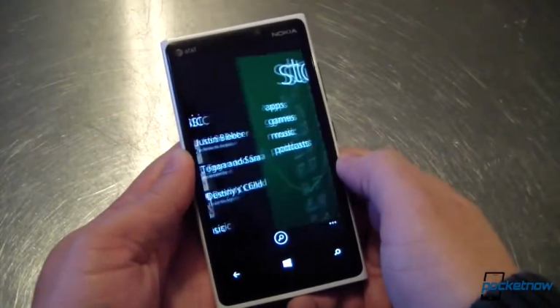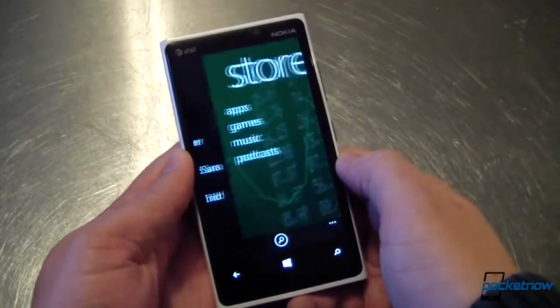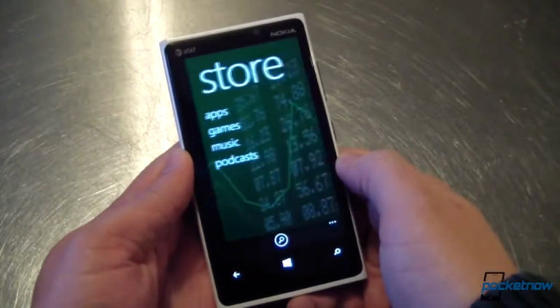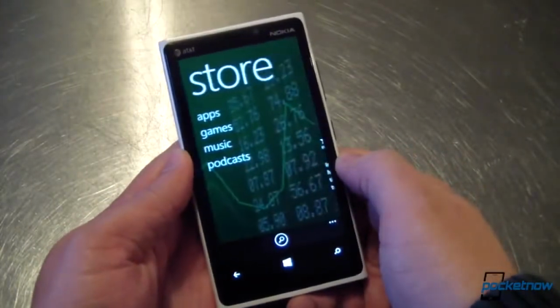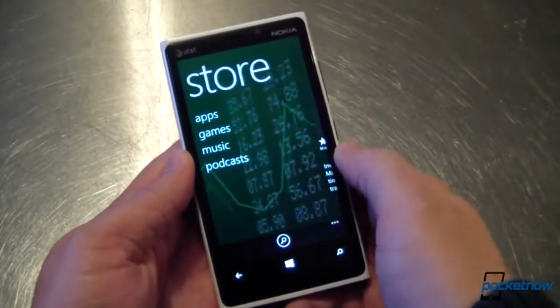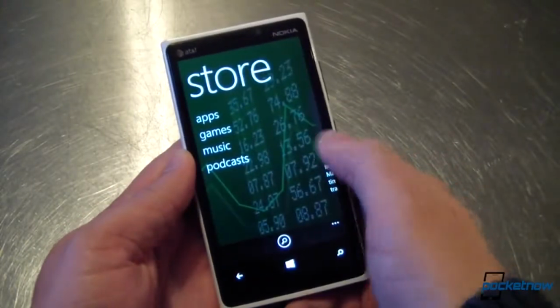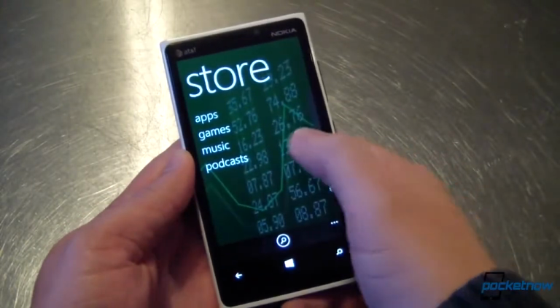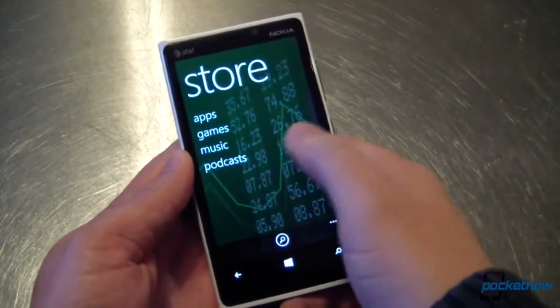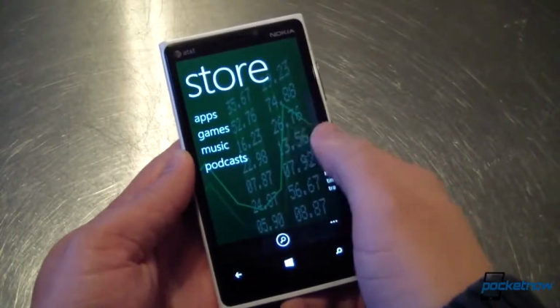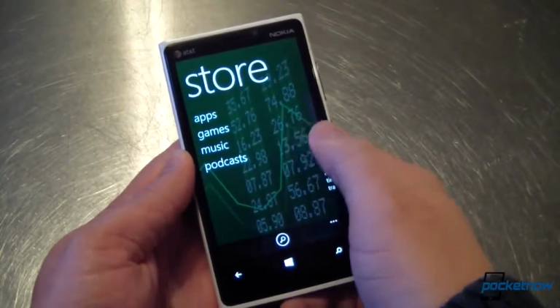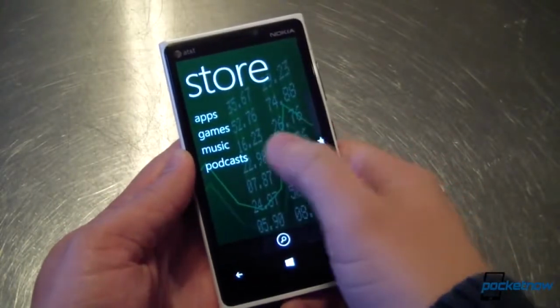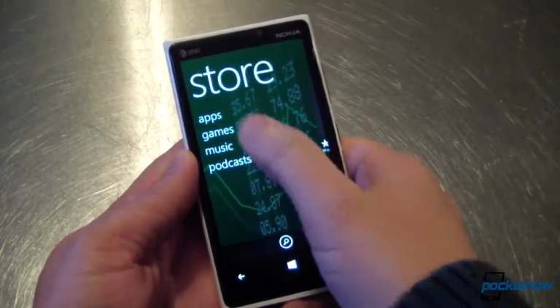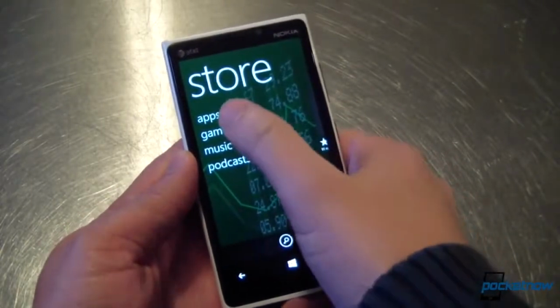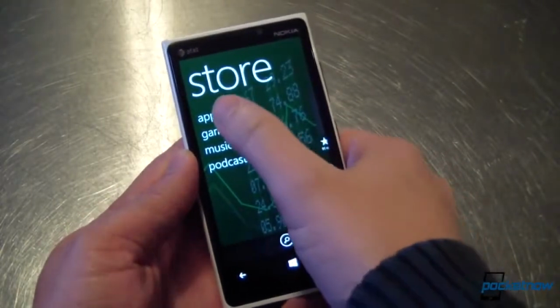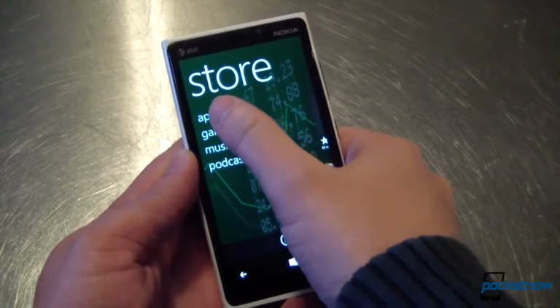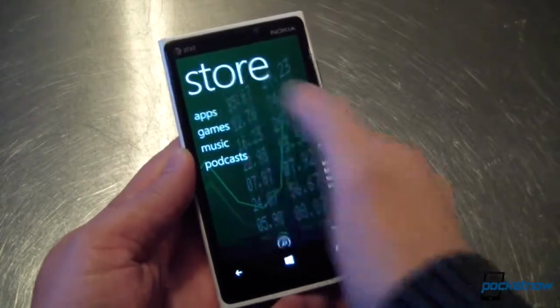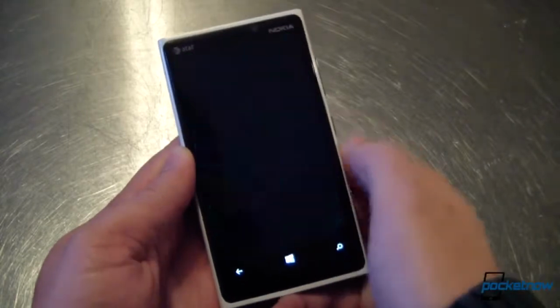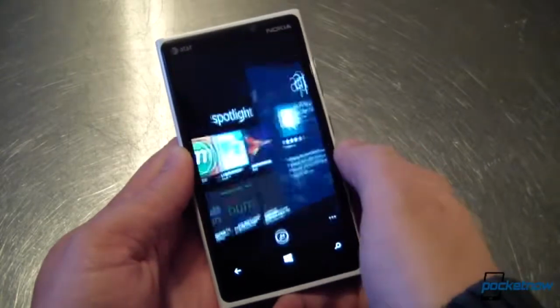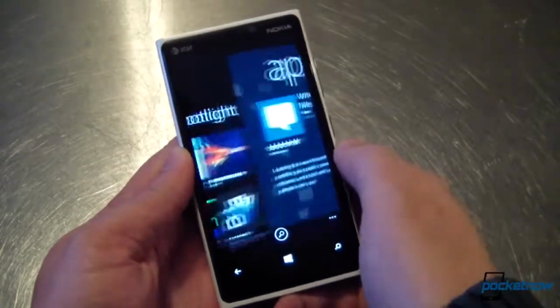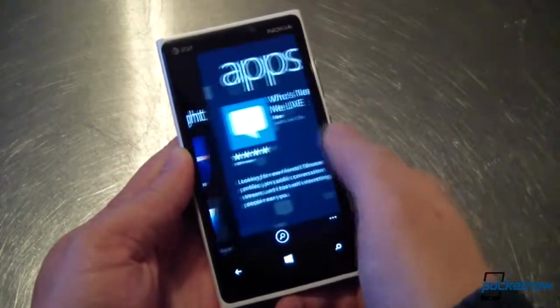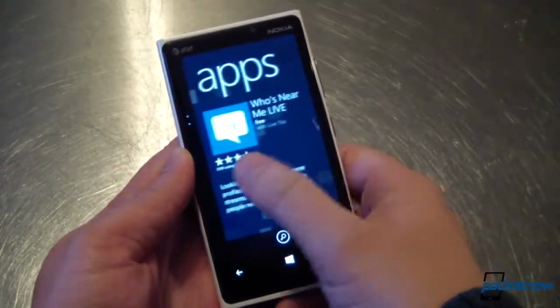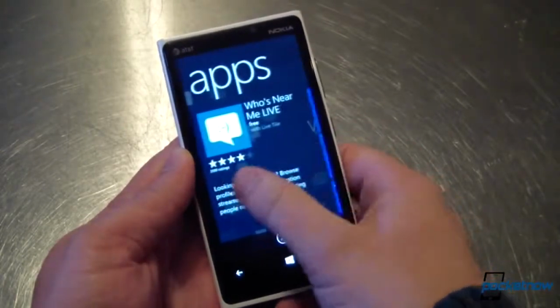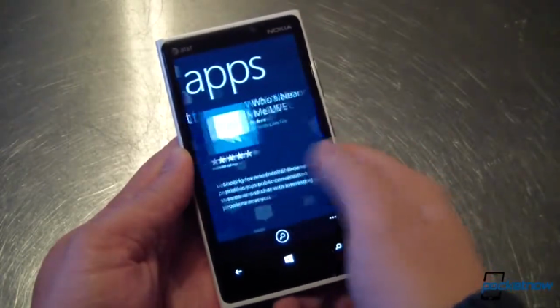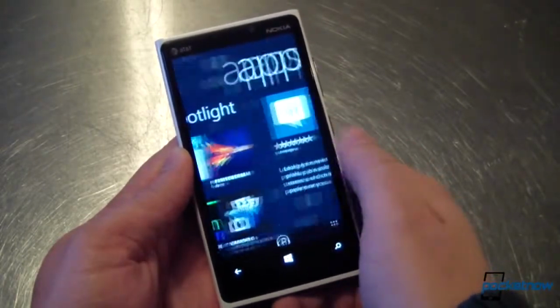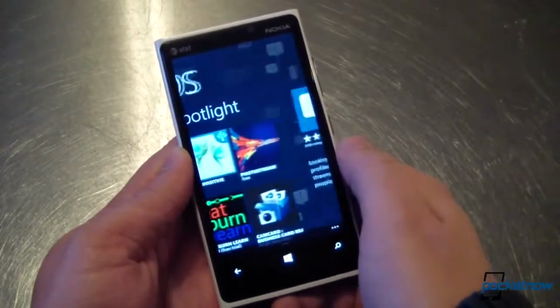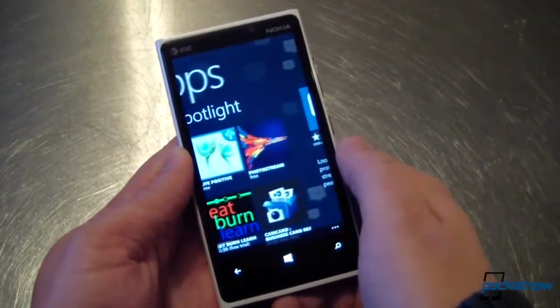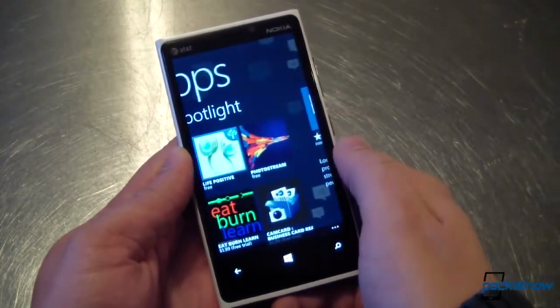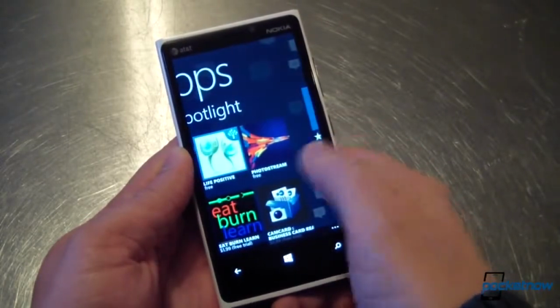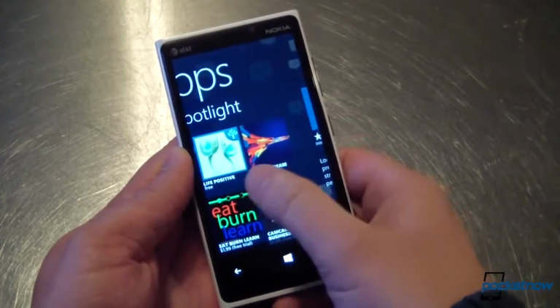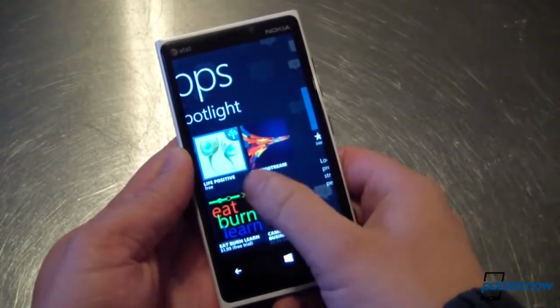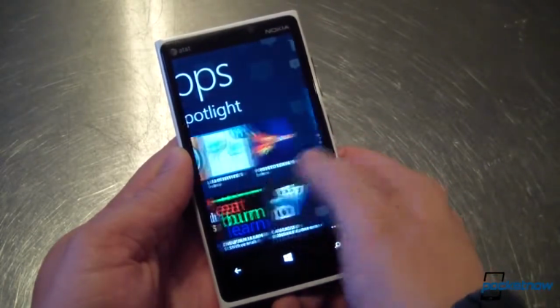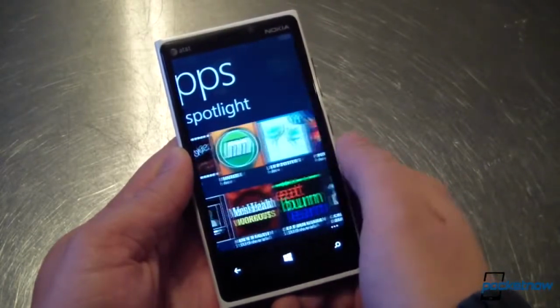We'll have to wait to see how quickly BlackBerry is able to build momentum of its own before we pass judgment overall.